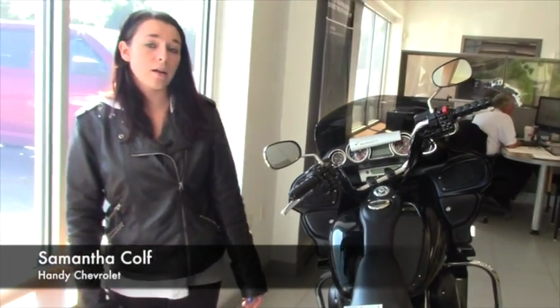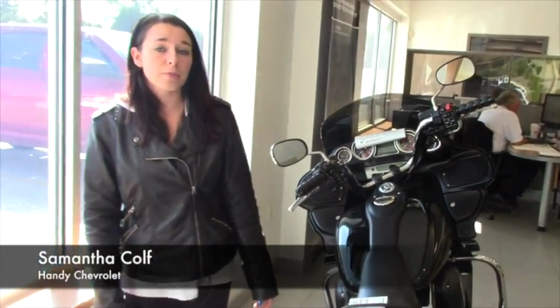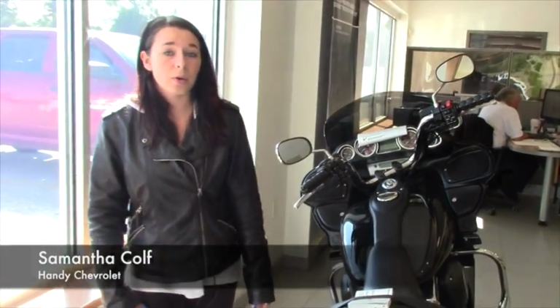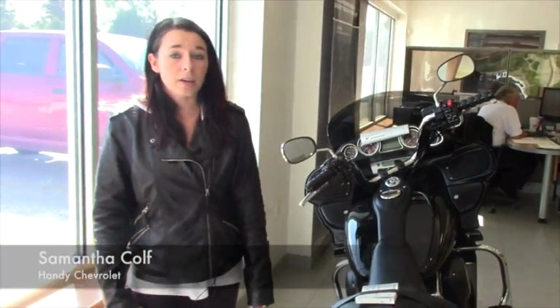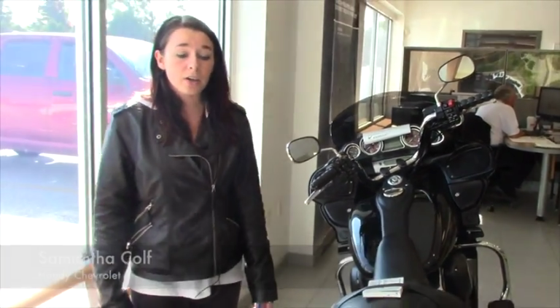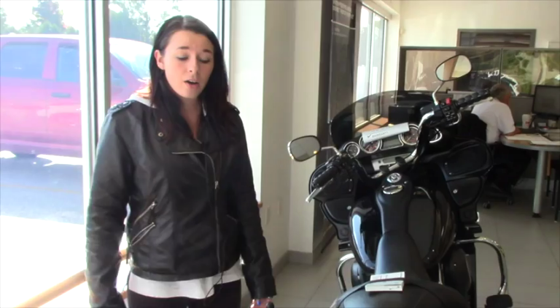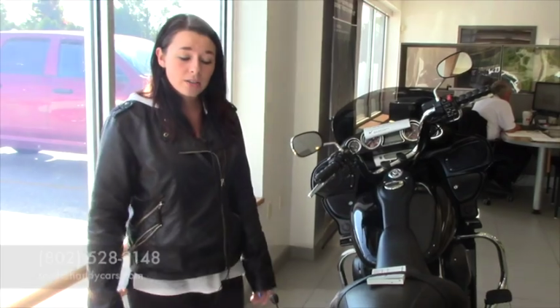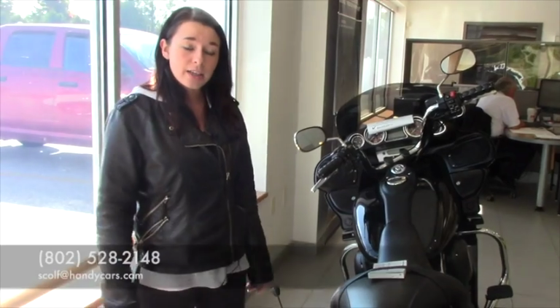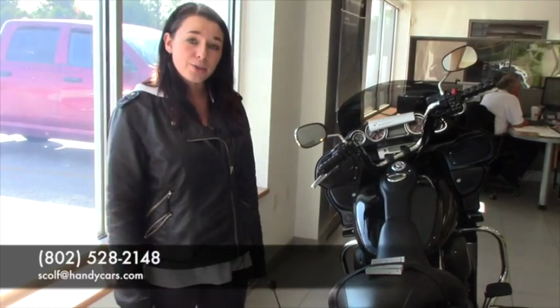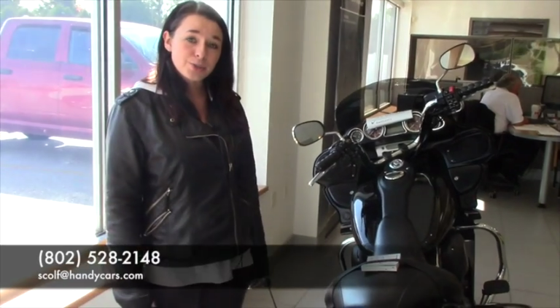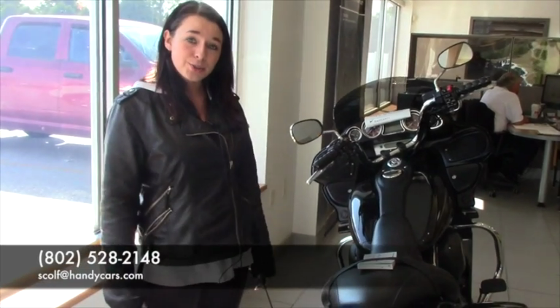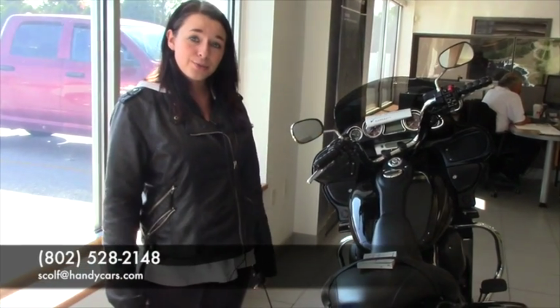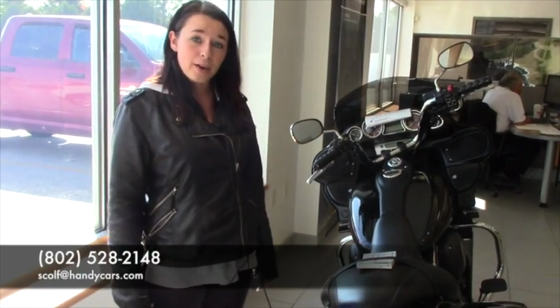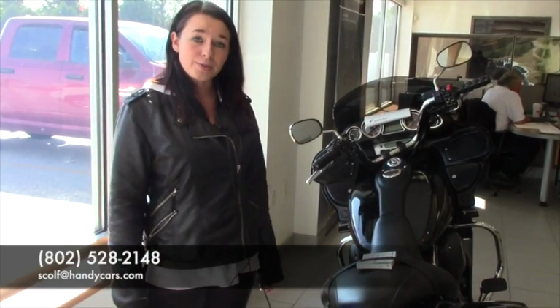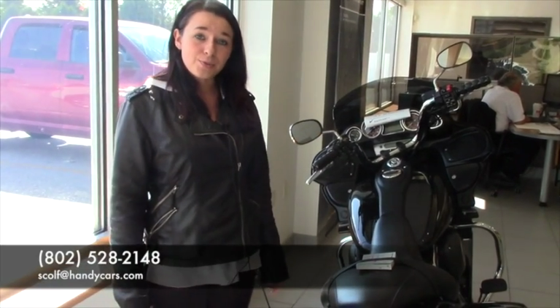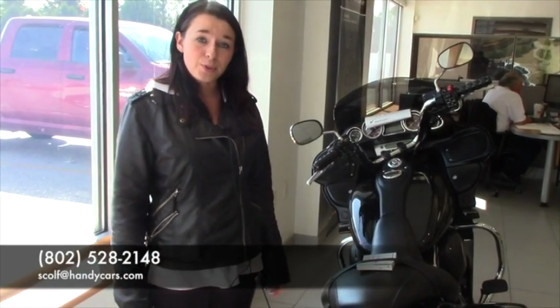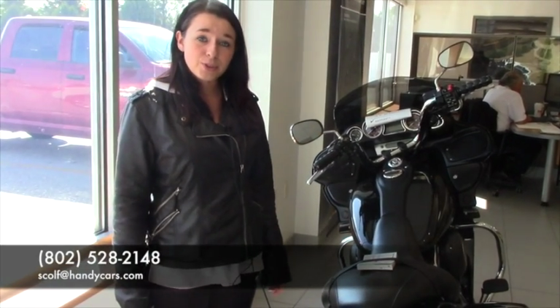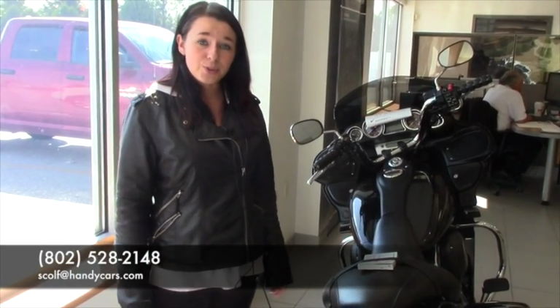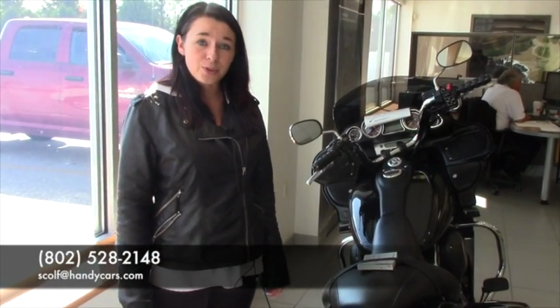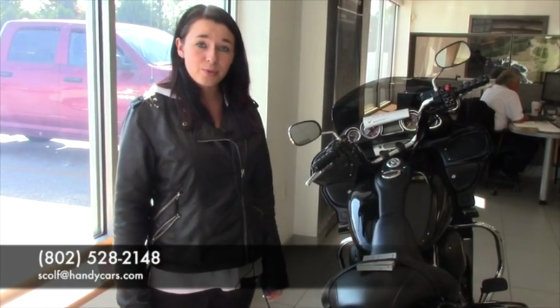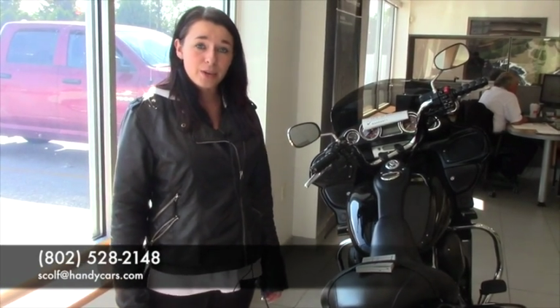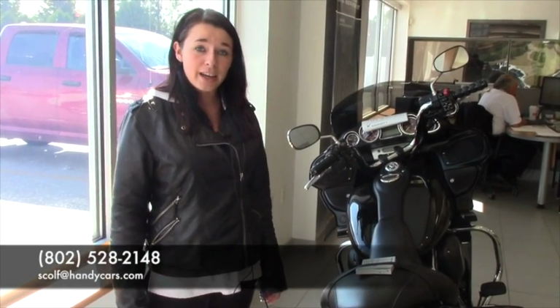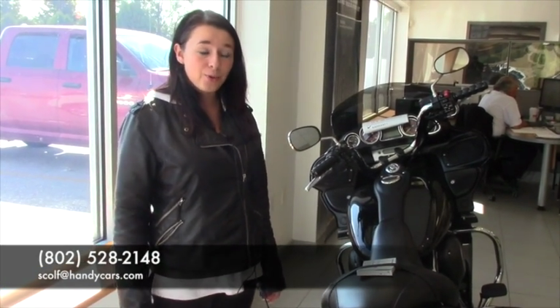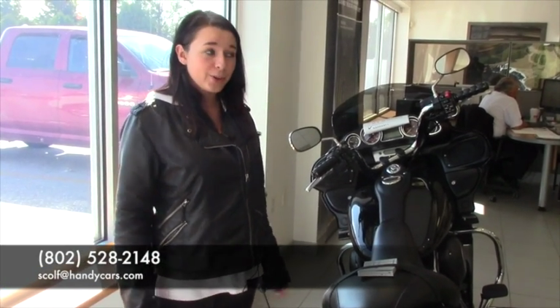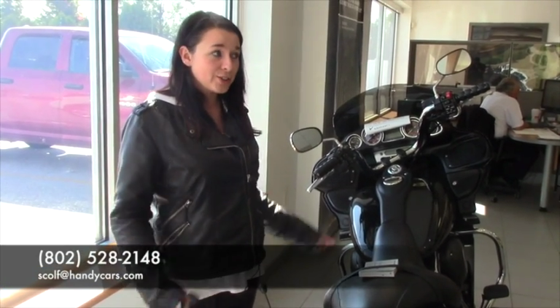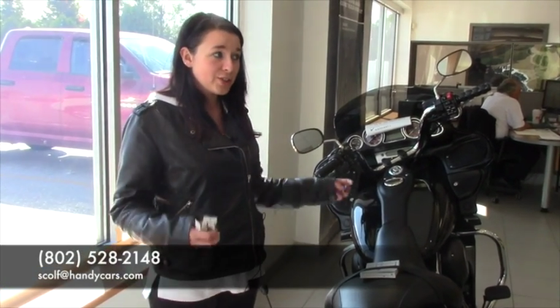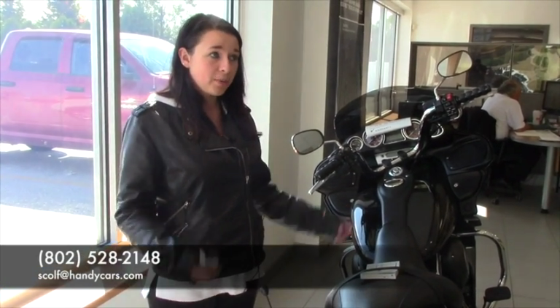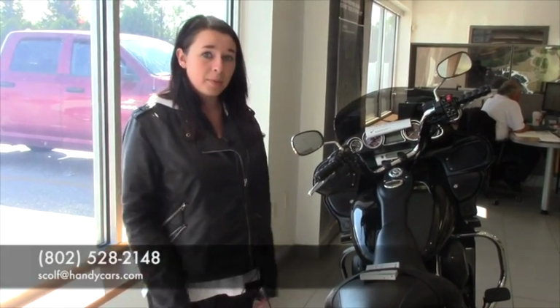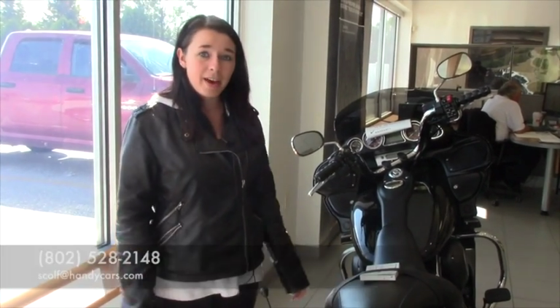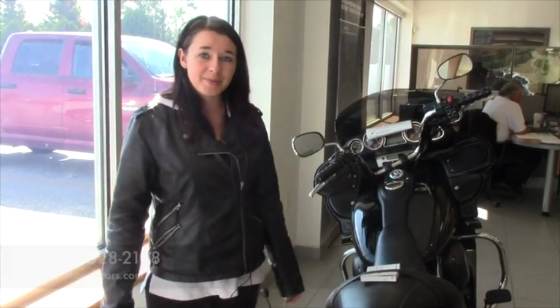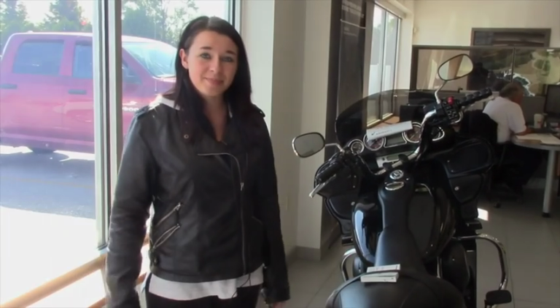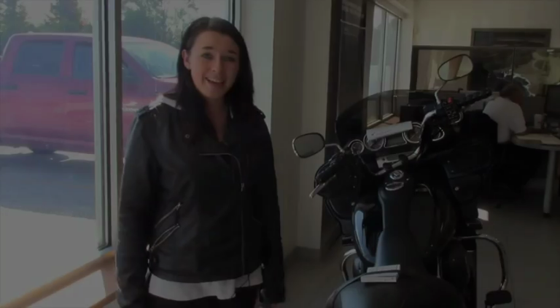If you want to give me a call, it's 802-524-2148, or you can just email me back. Thanks.